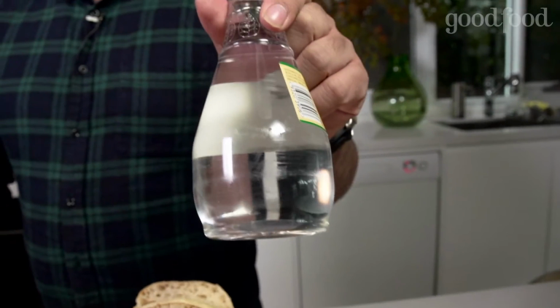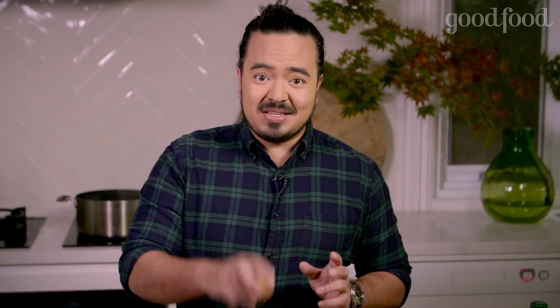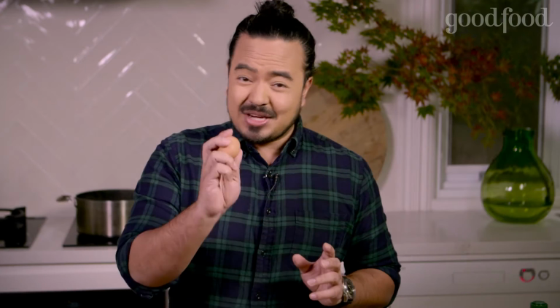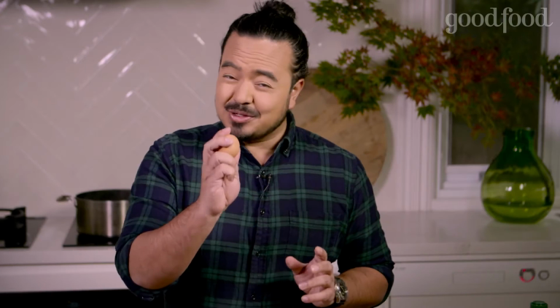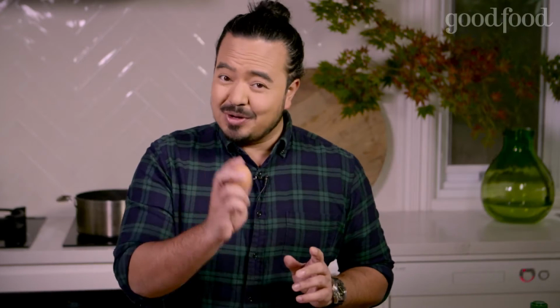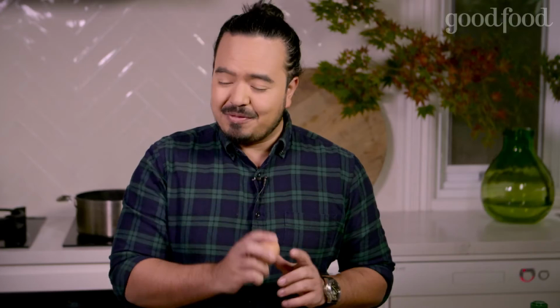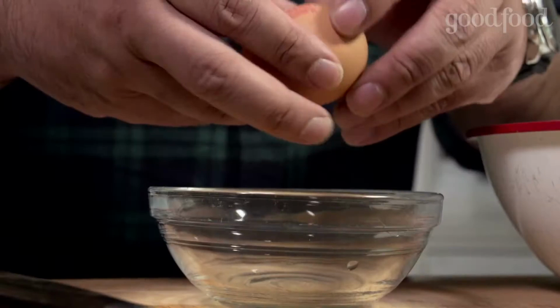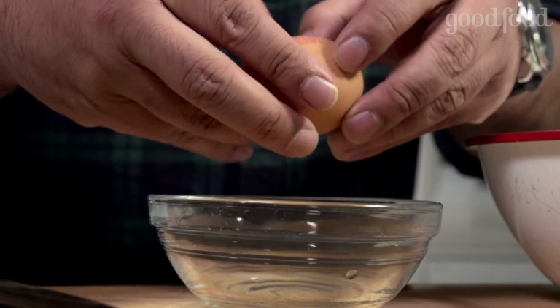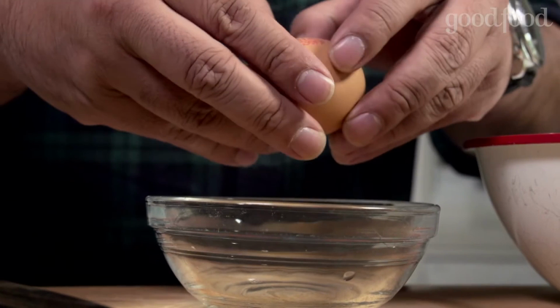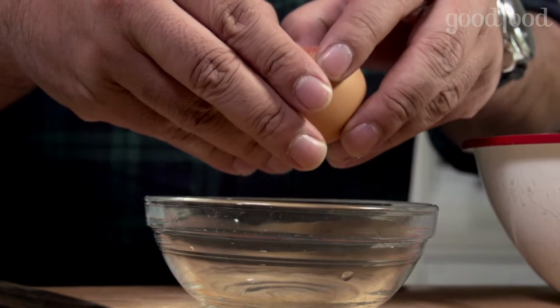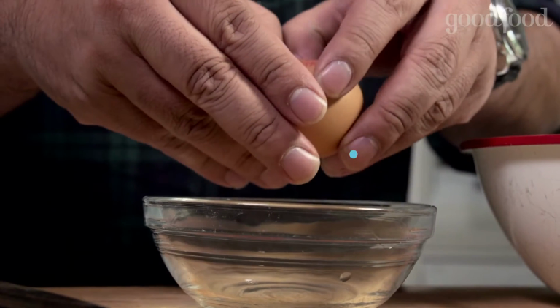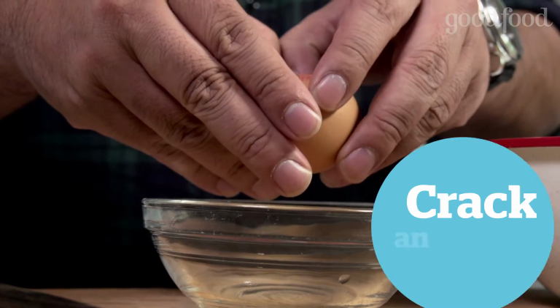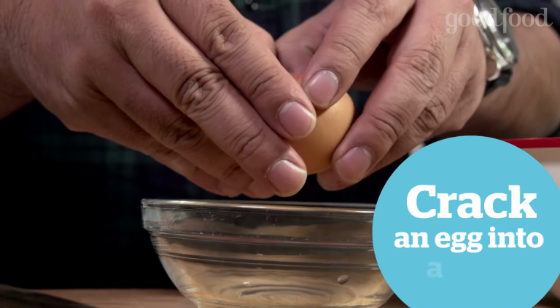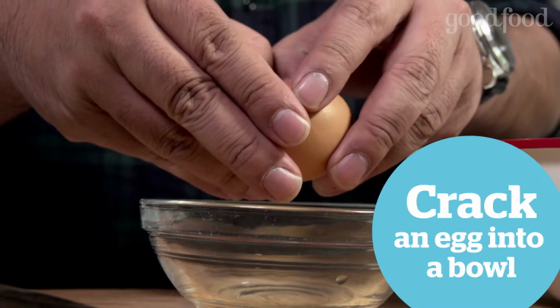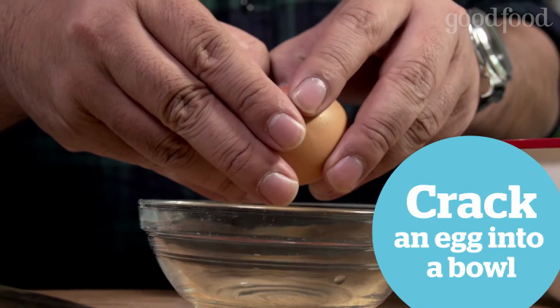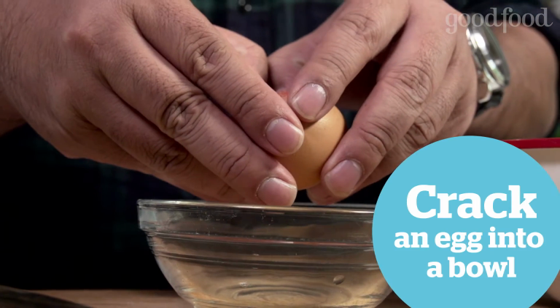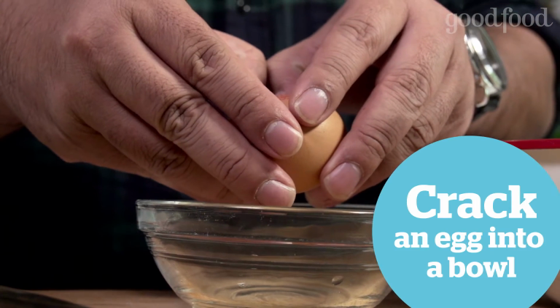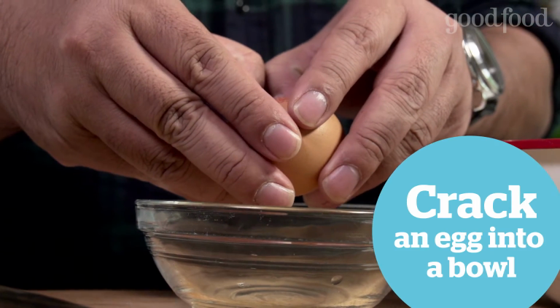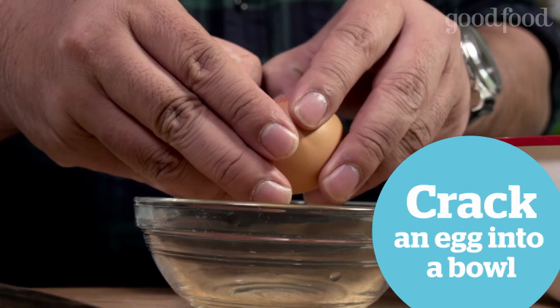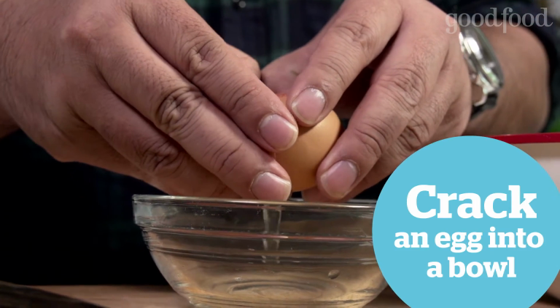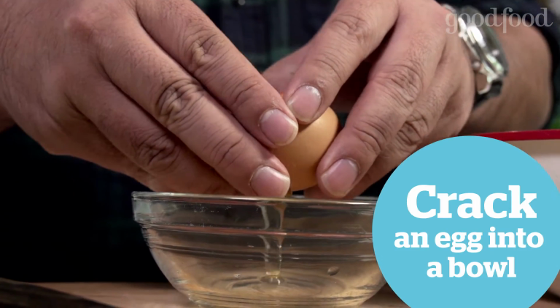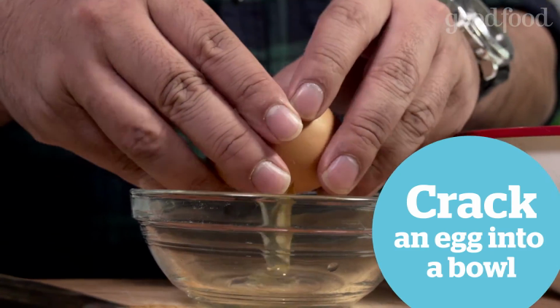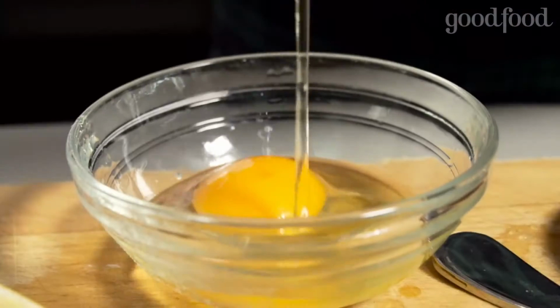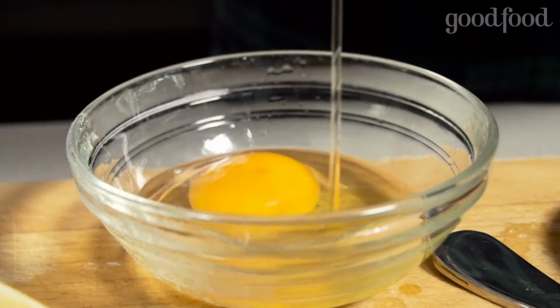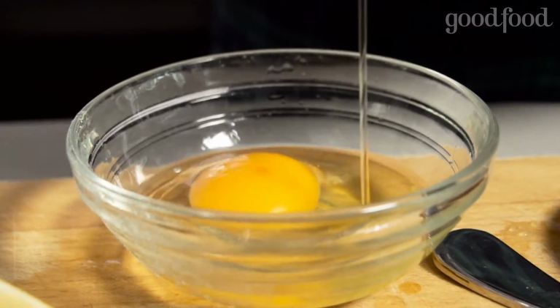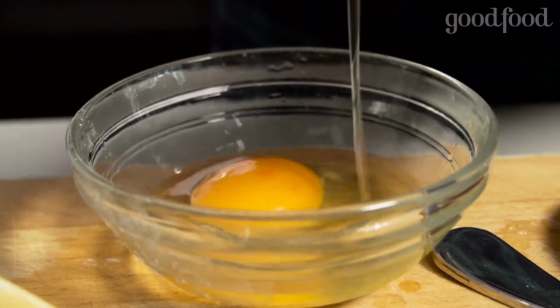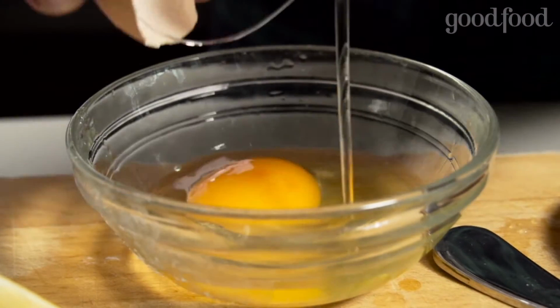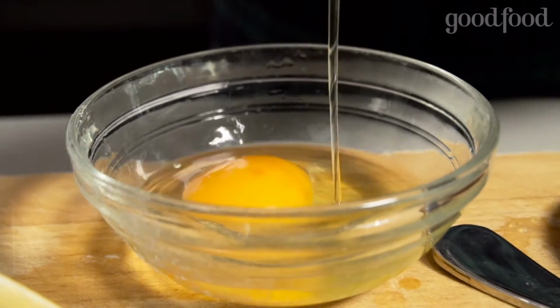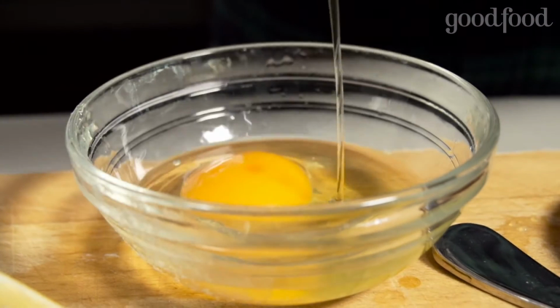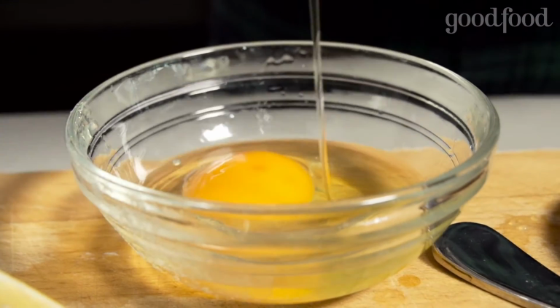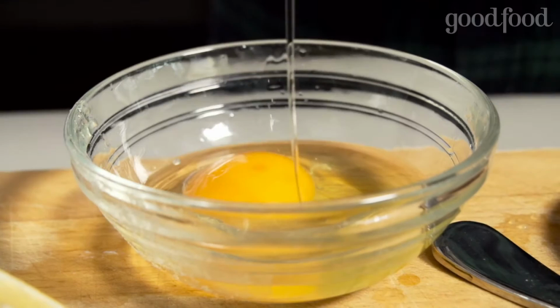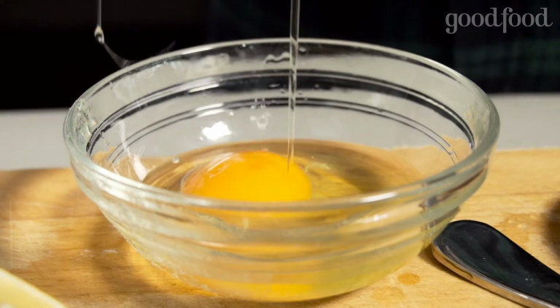You need your eggs really fresh. Crack it into a bowl because you don't want to be cracking the egg straight into the water — all kinds of things can go wrong.